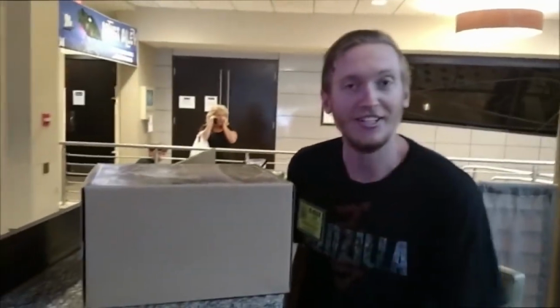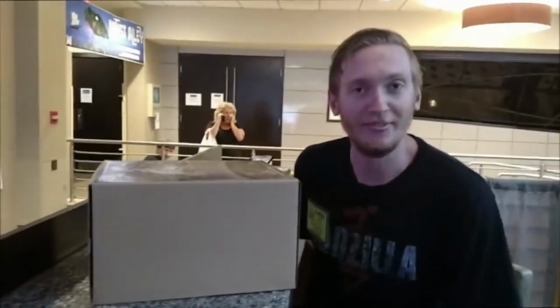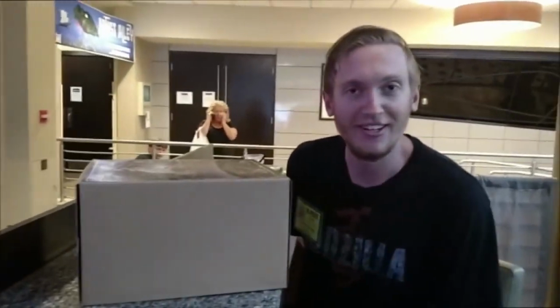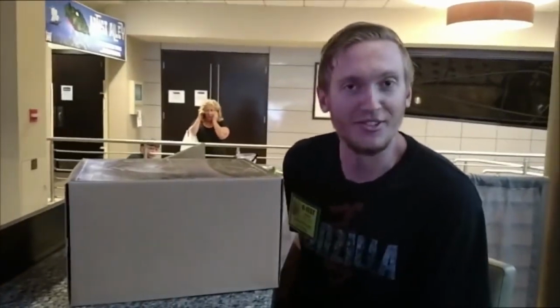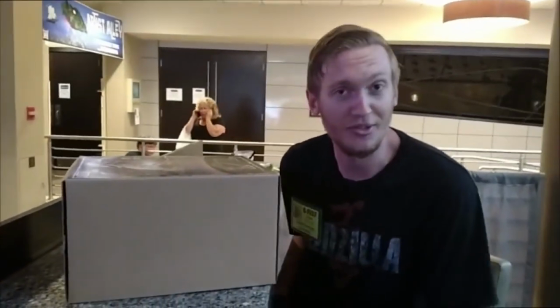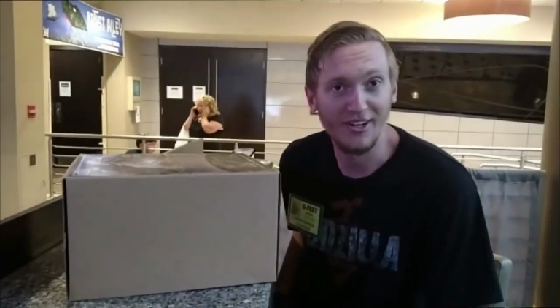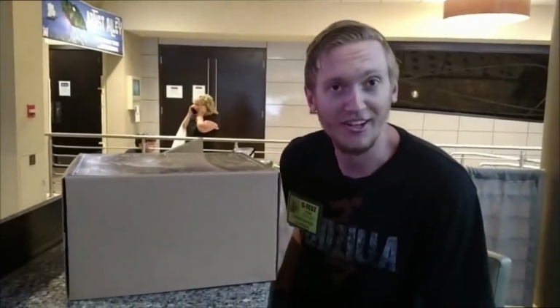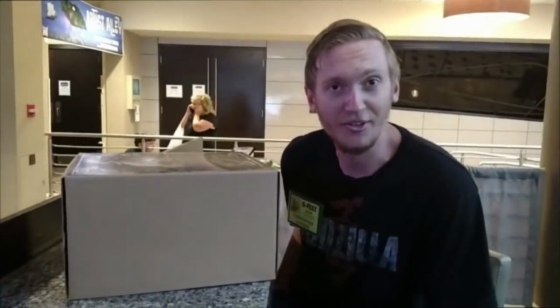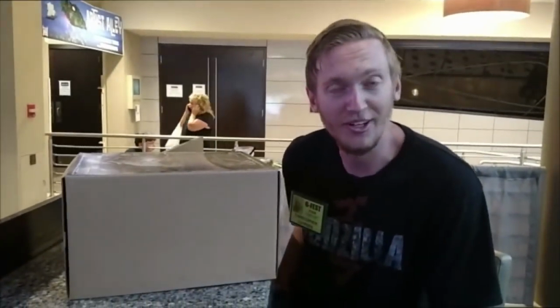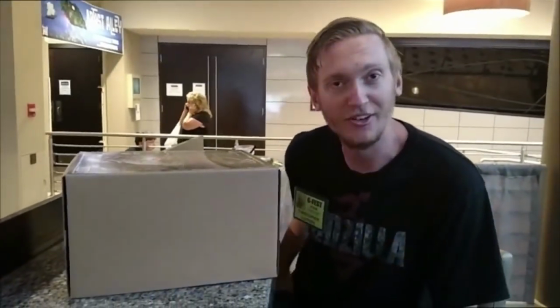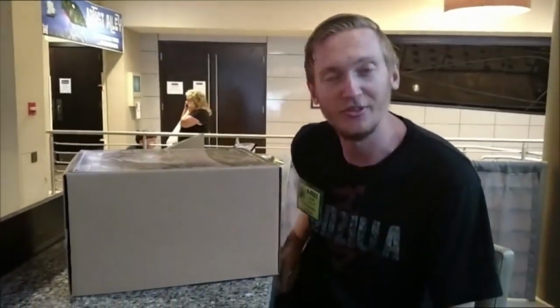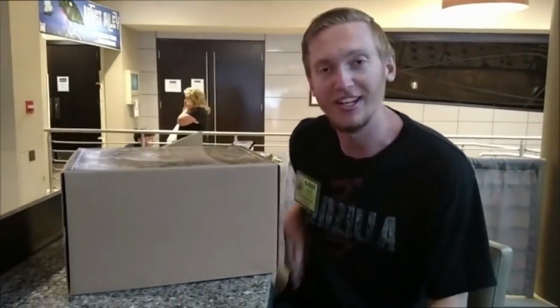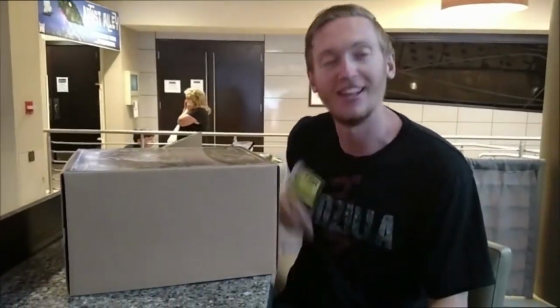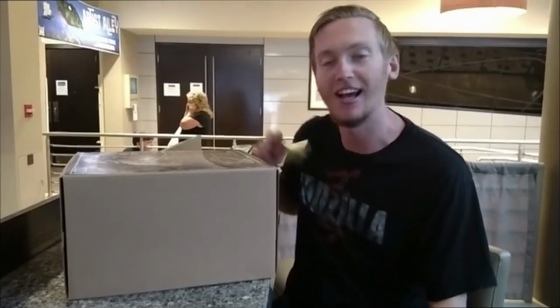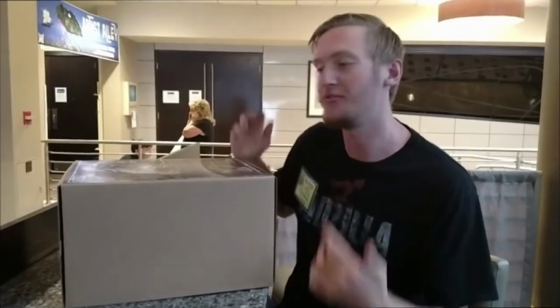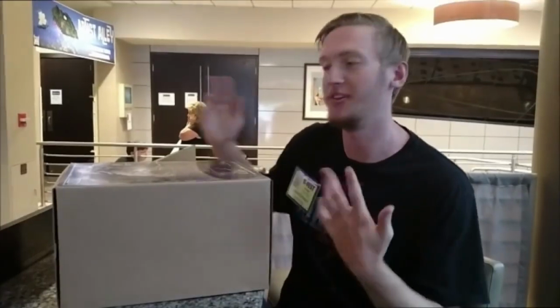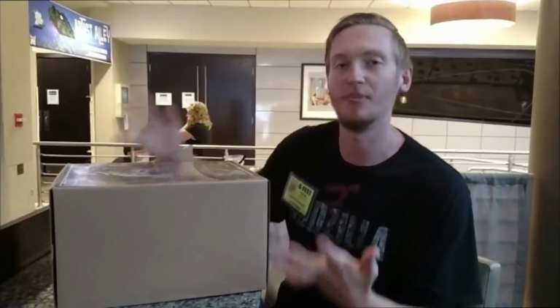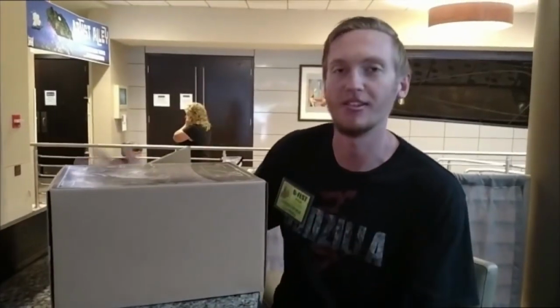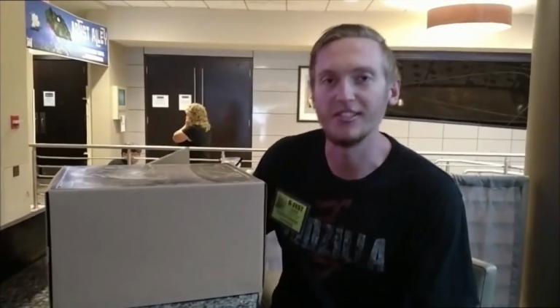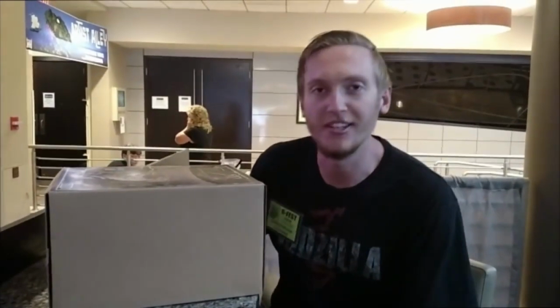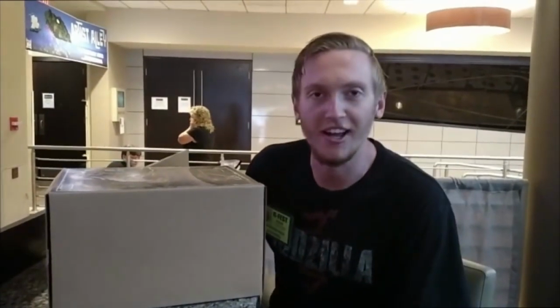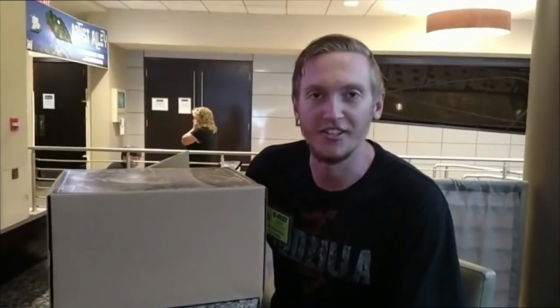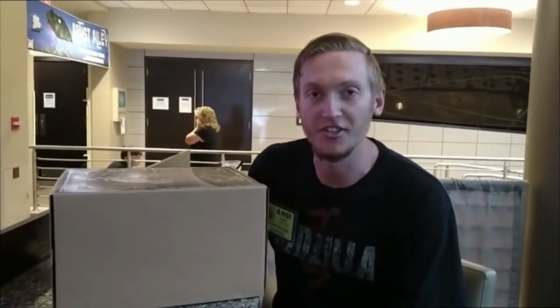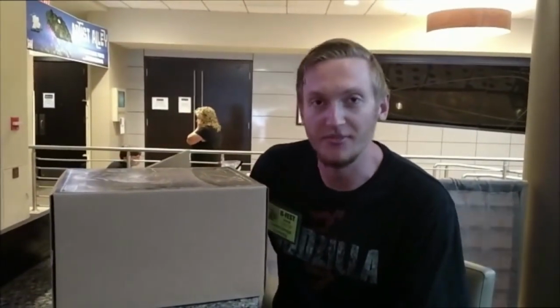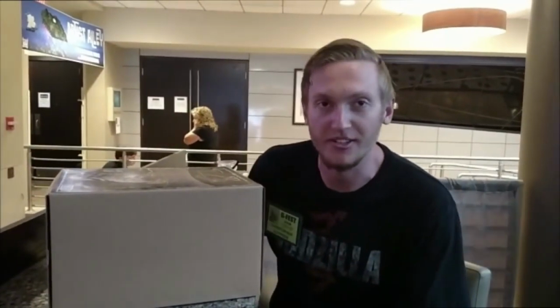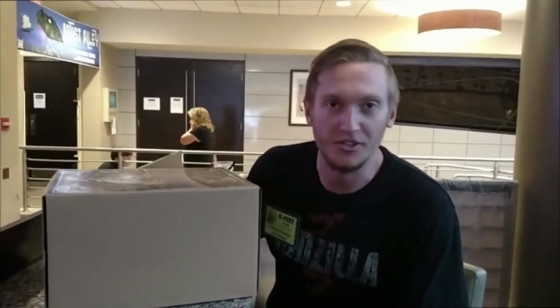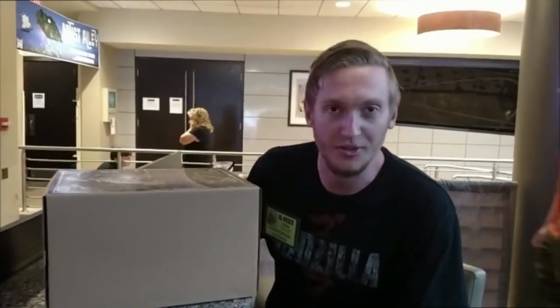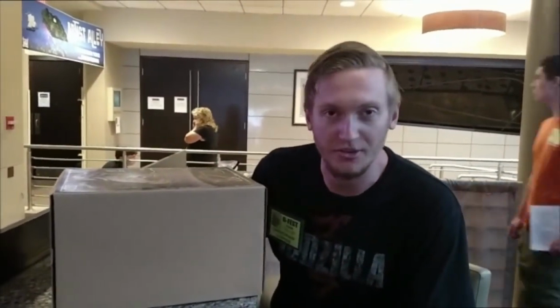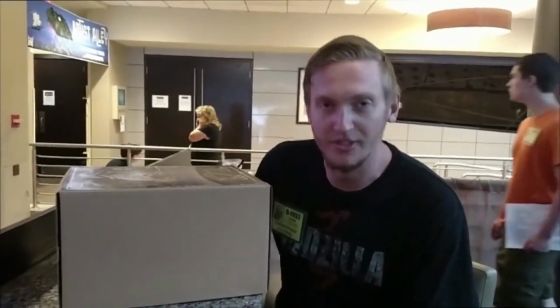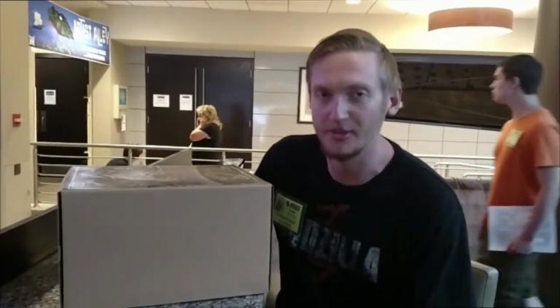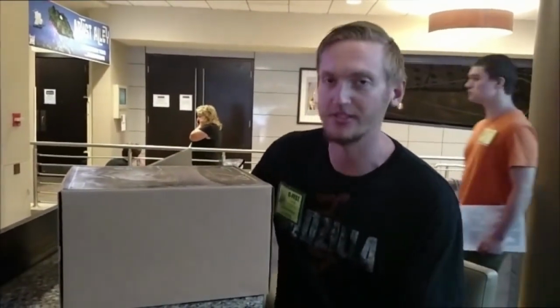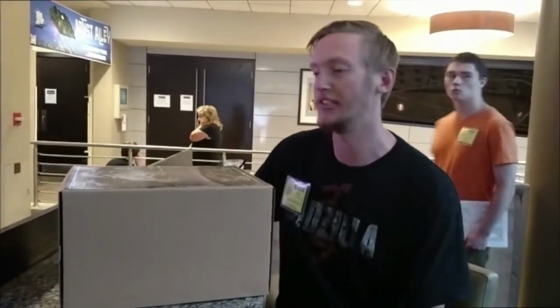Hey G-Fans, GoGFan983 here doing a live unboxing at G-Fest 23 2016.